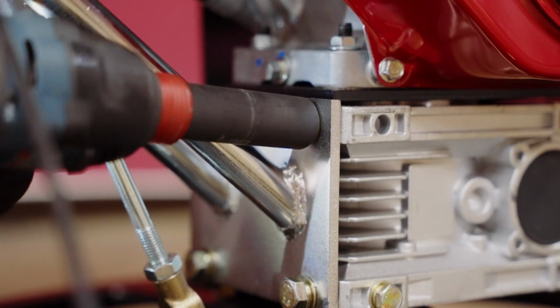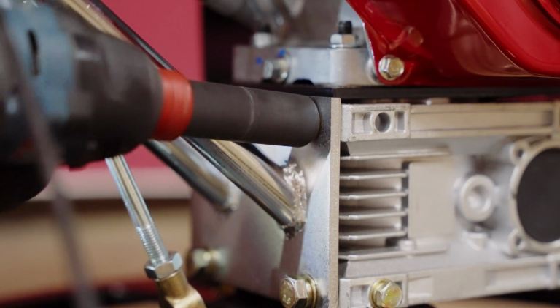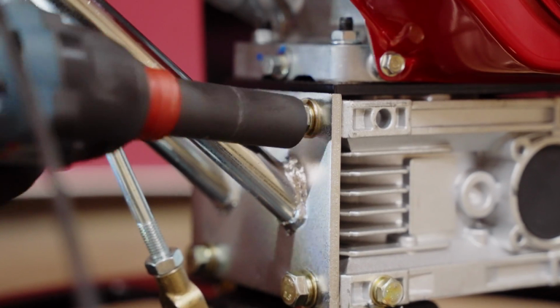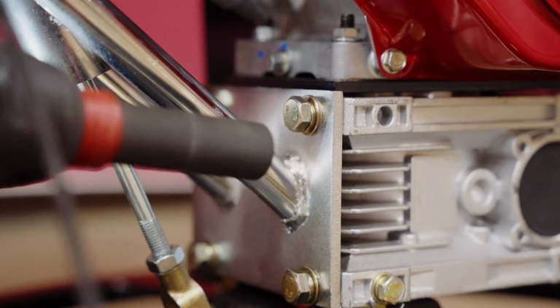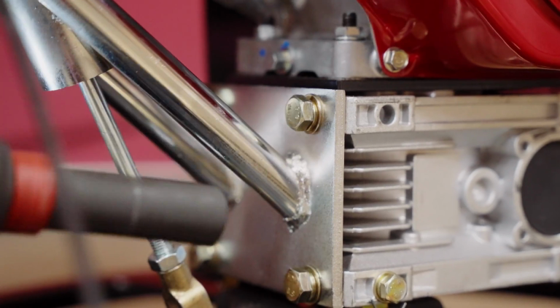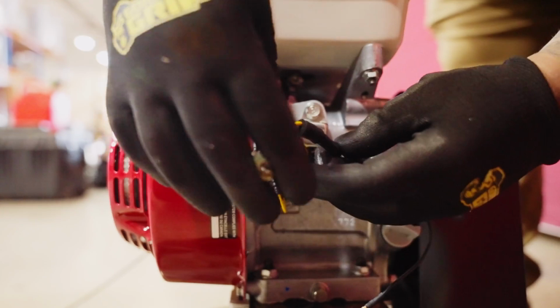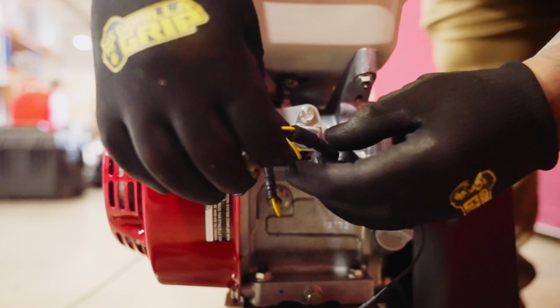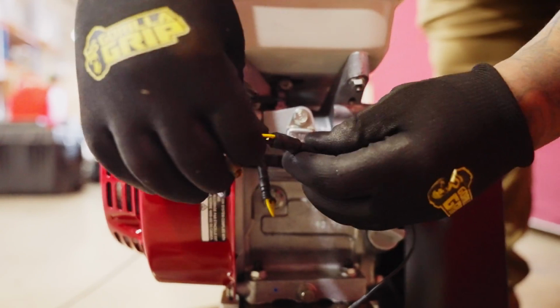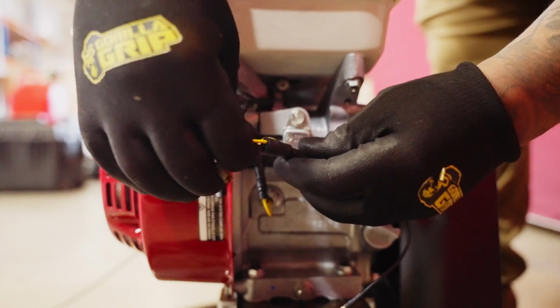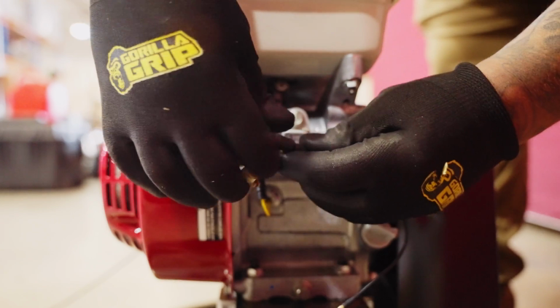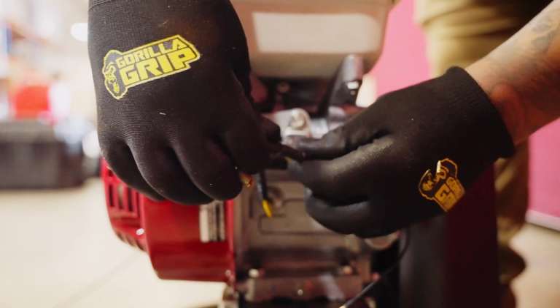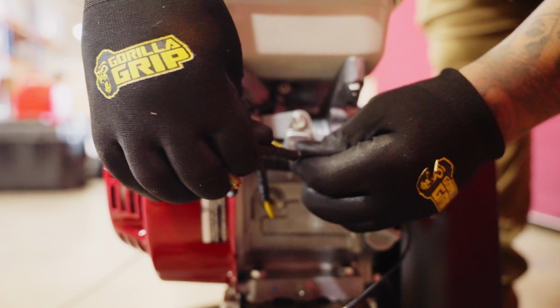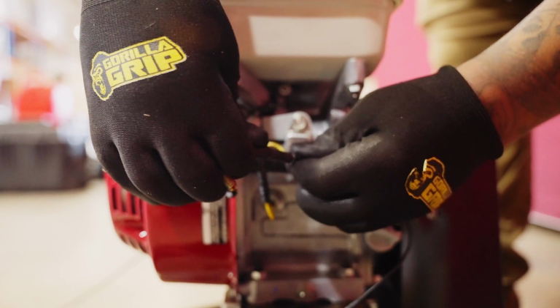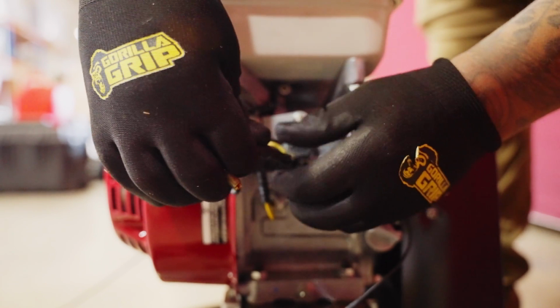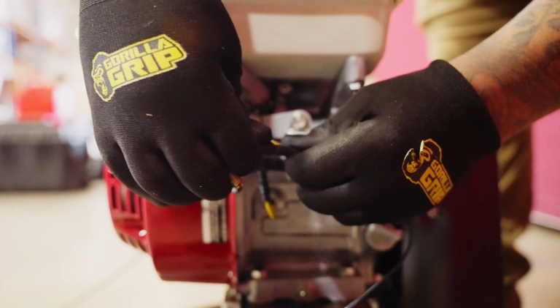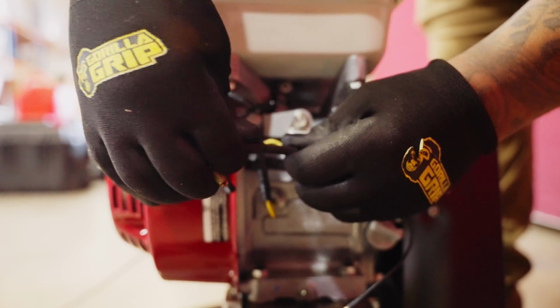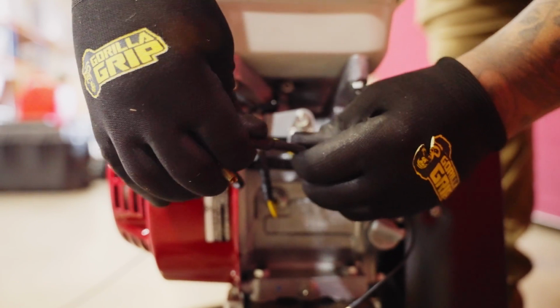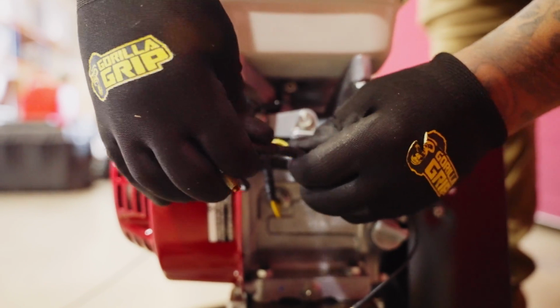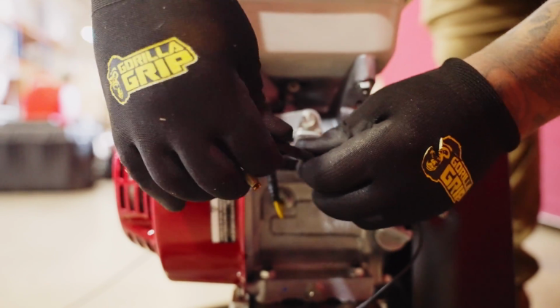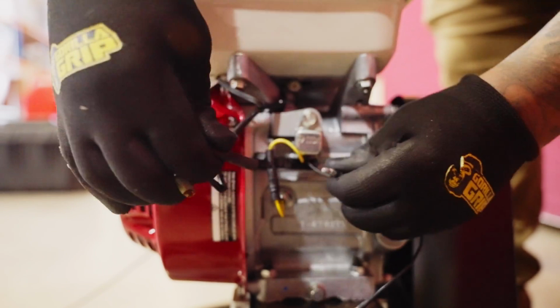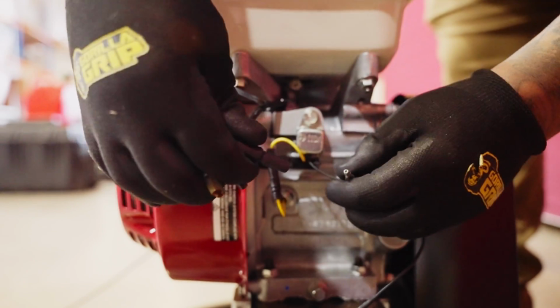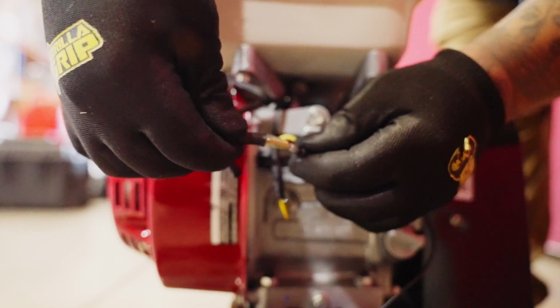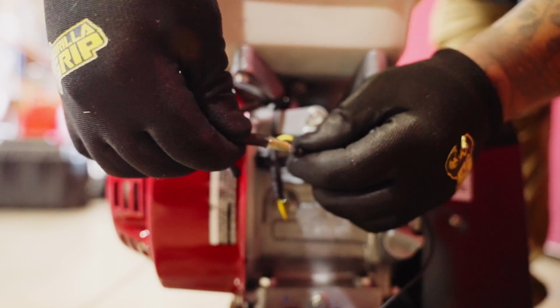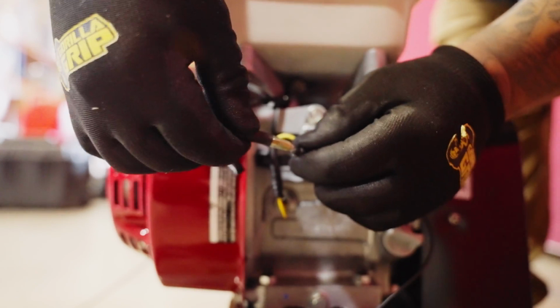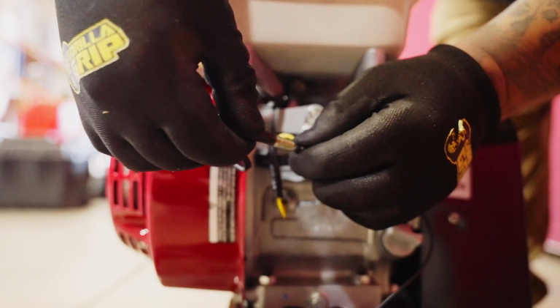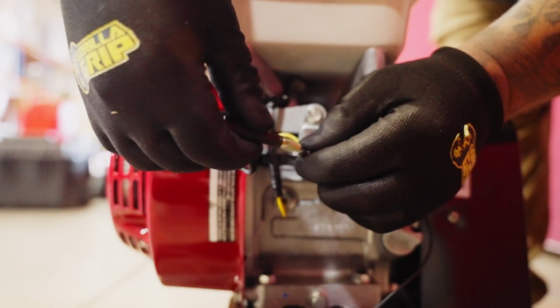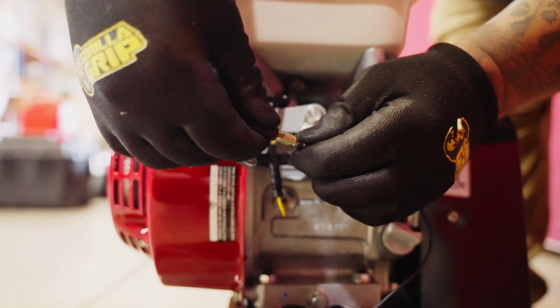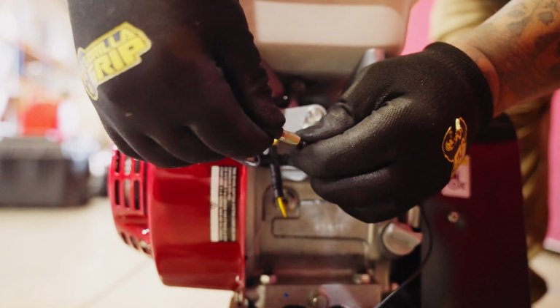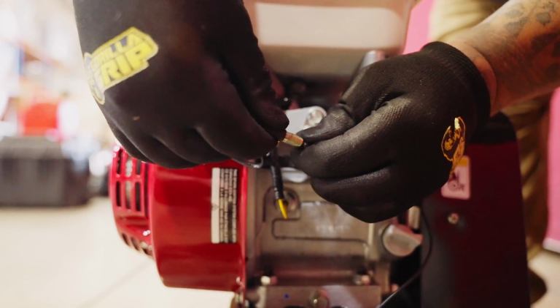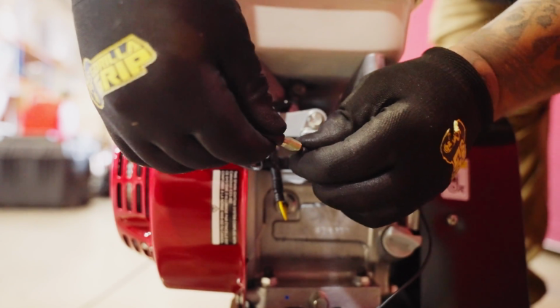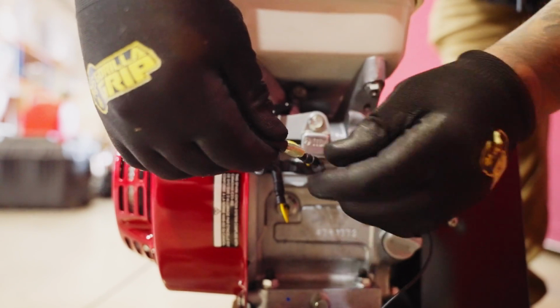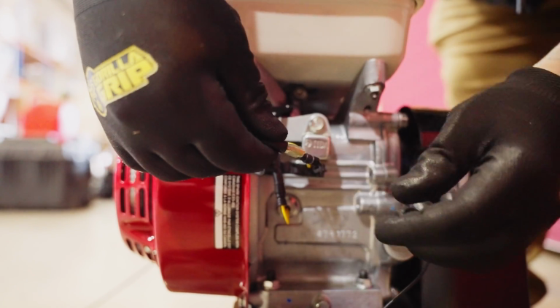Next, to connect the safety stop switch, connect the black wire from the engine to the black safety stop wire.